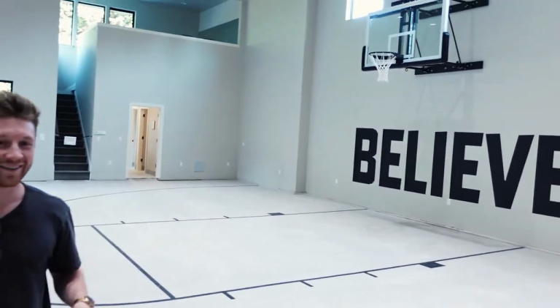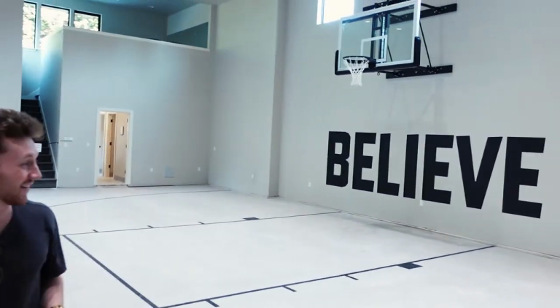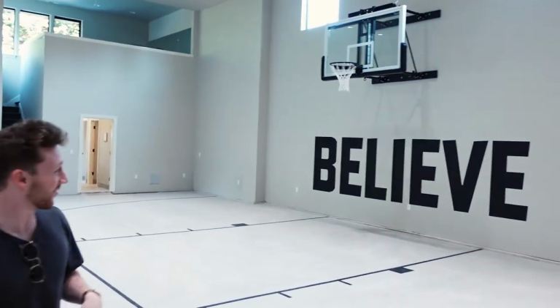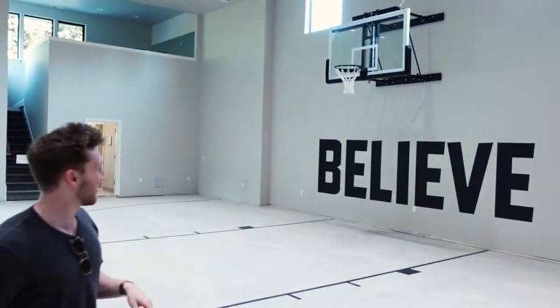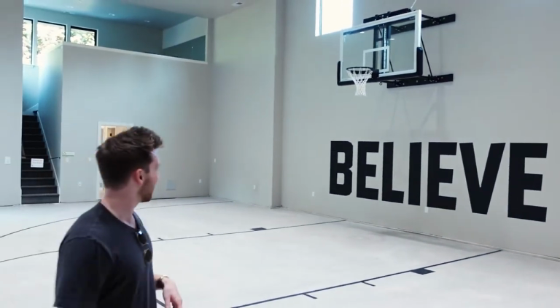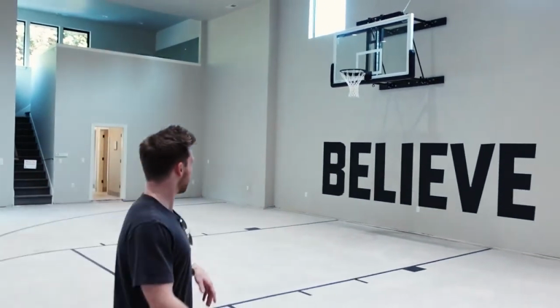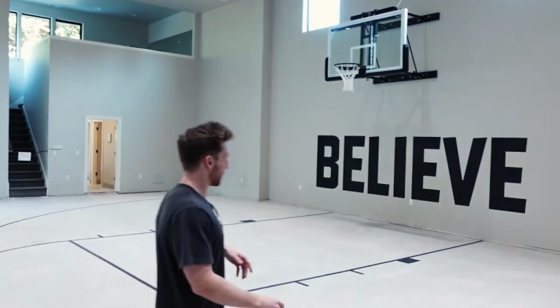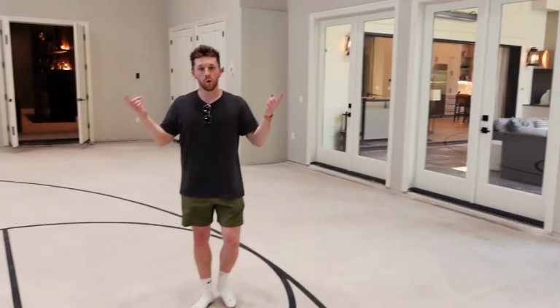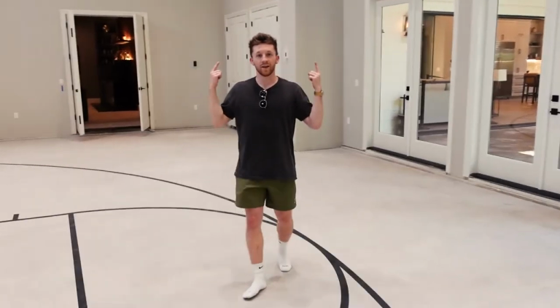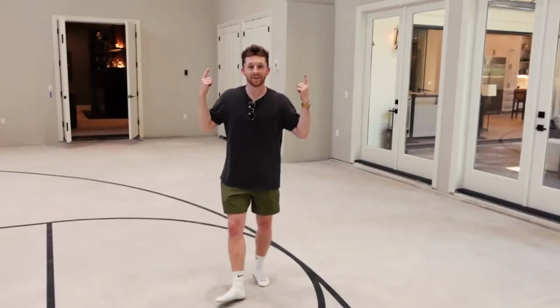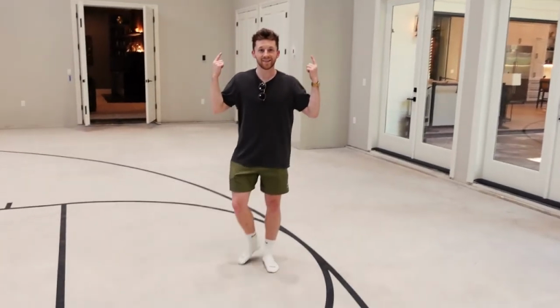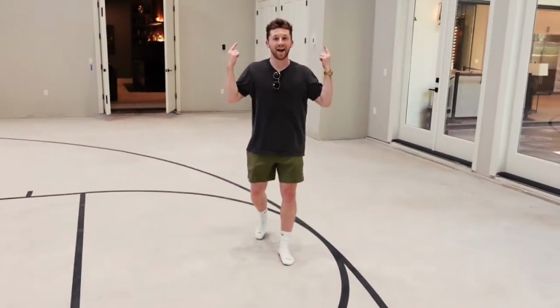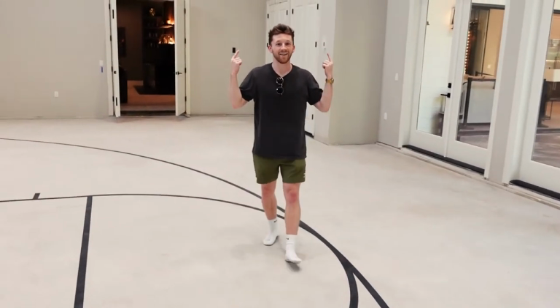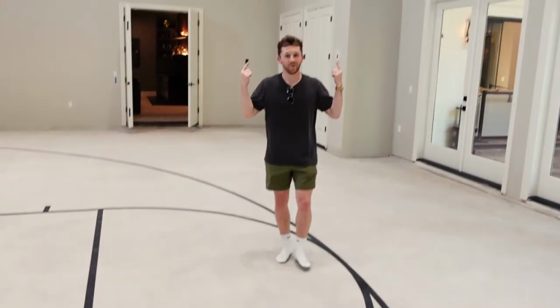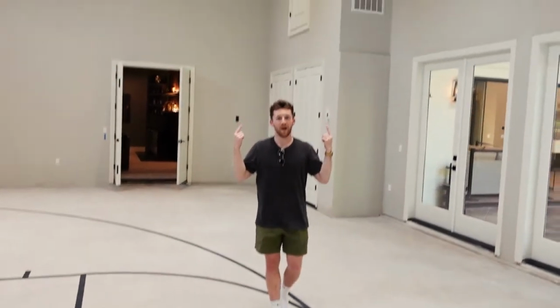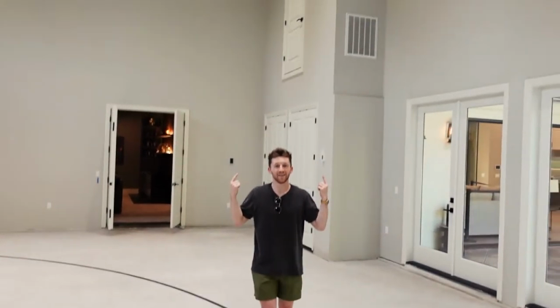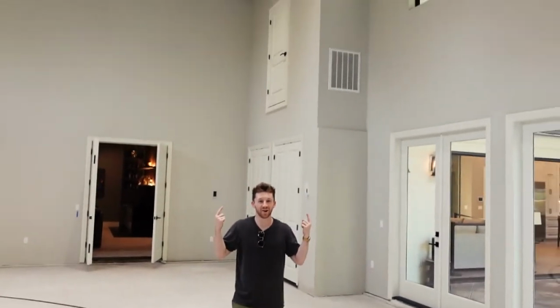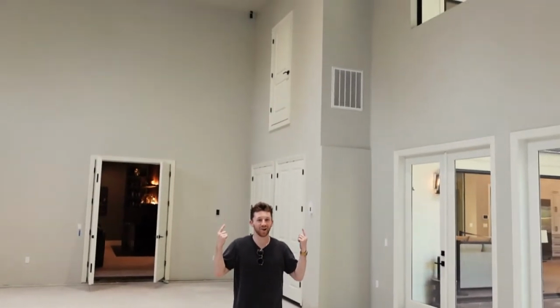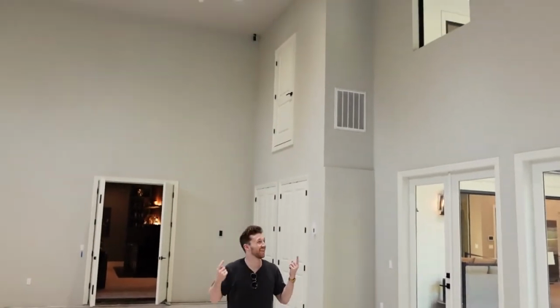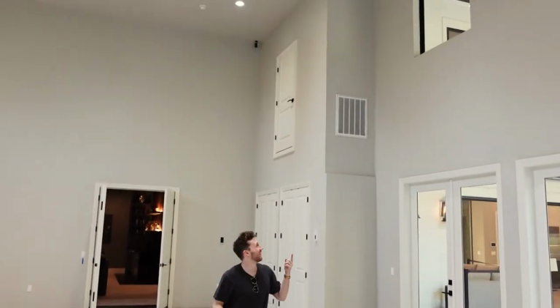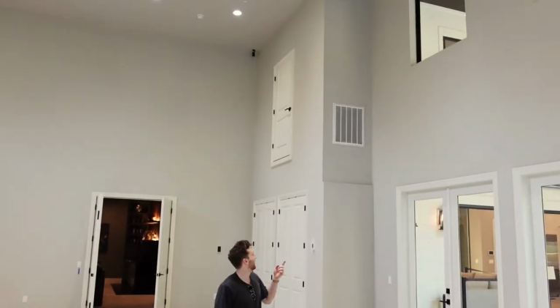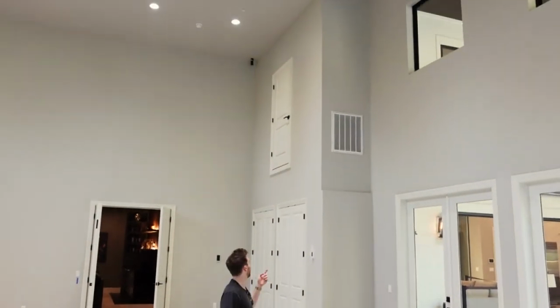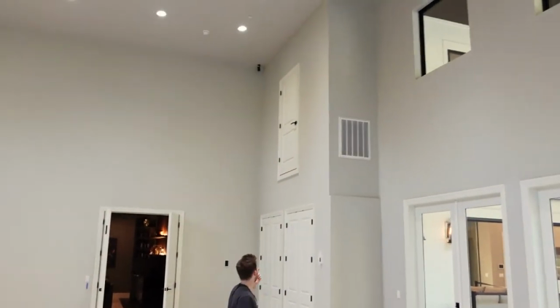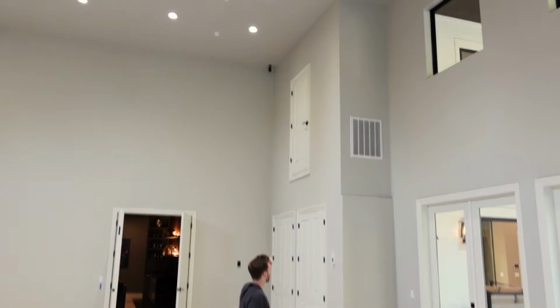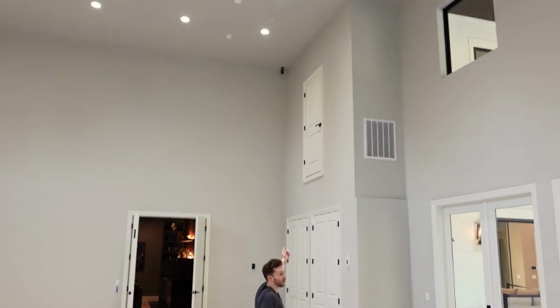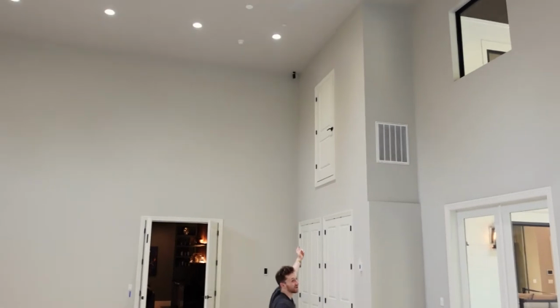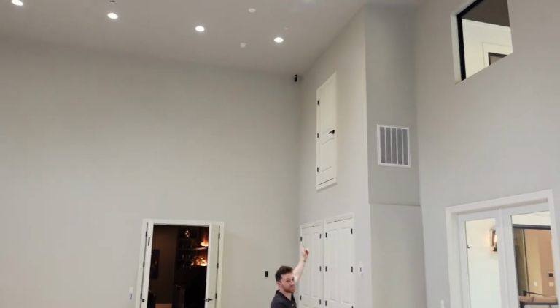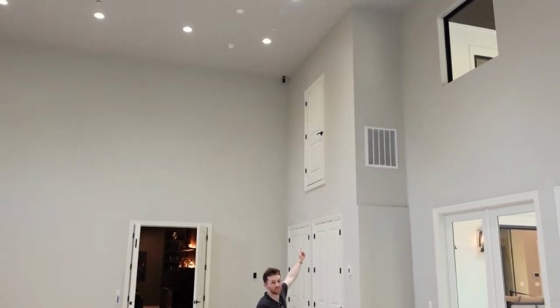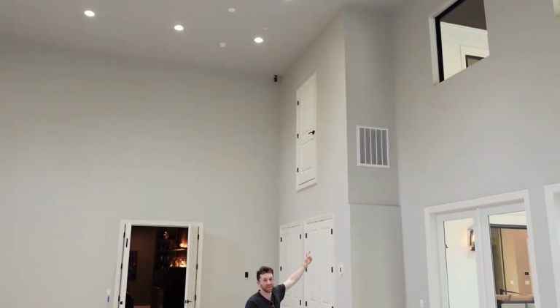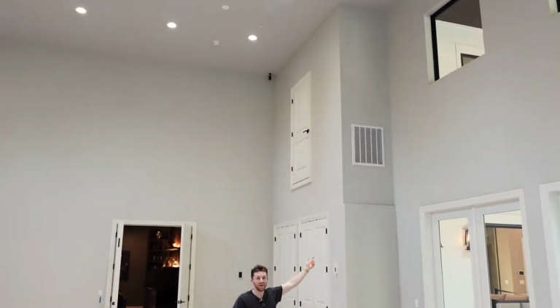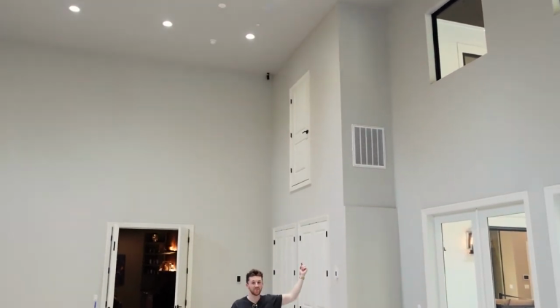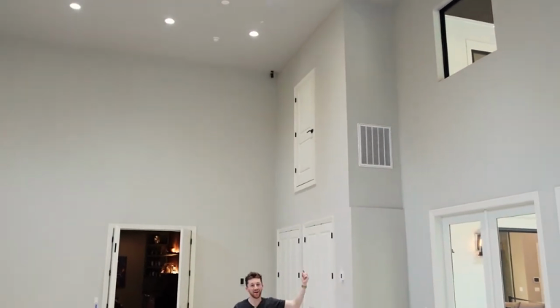What the heck is that? Why is there a door up there?